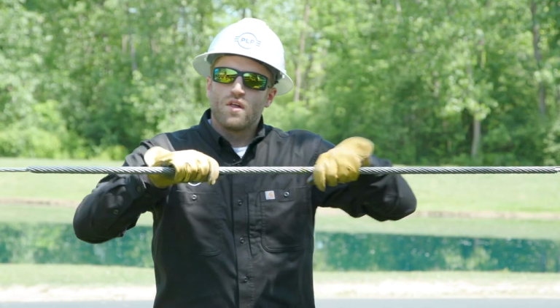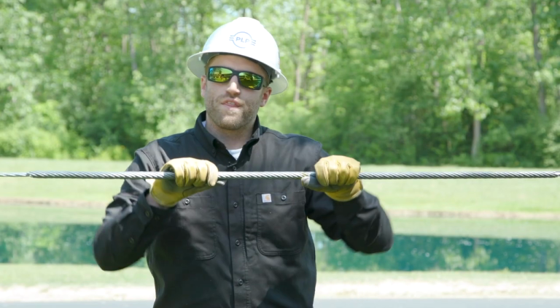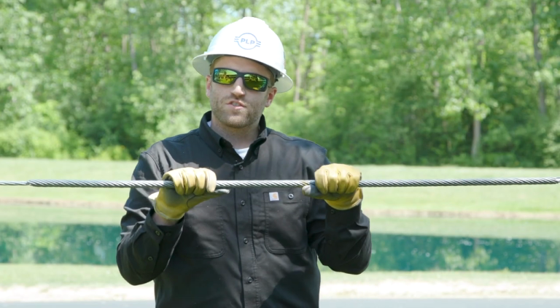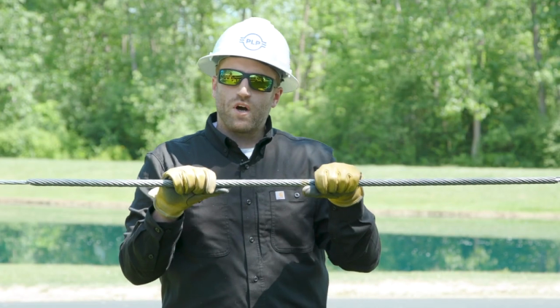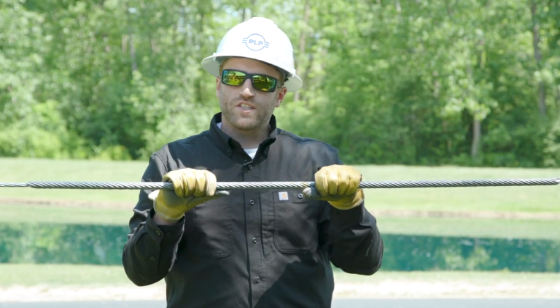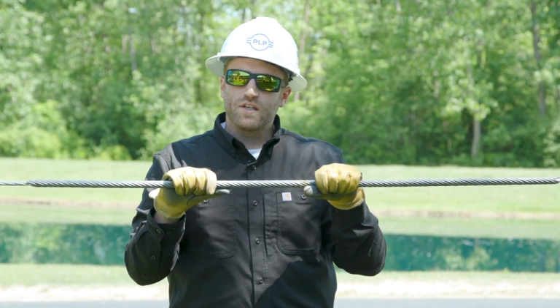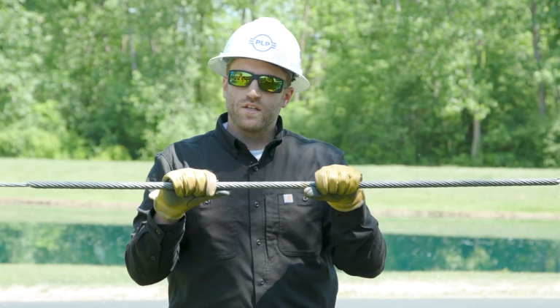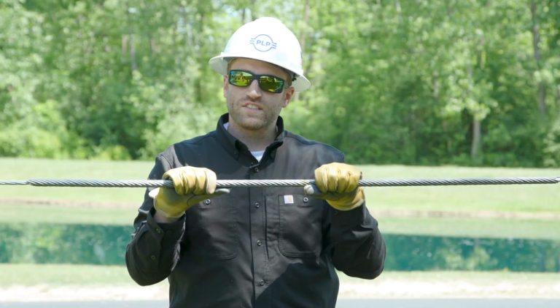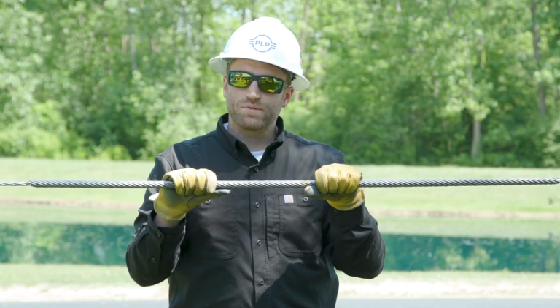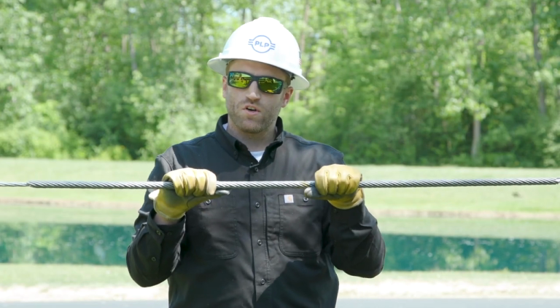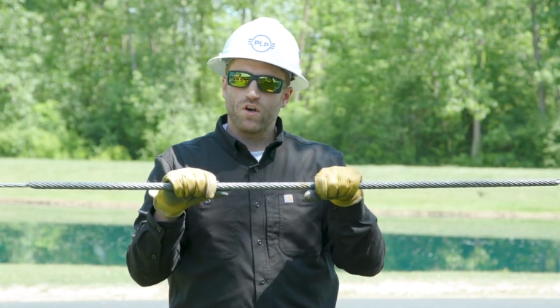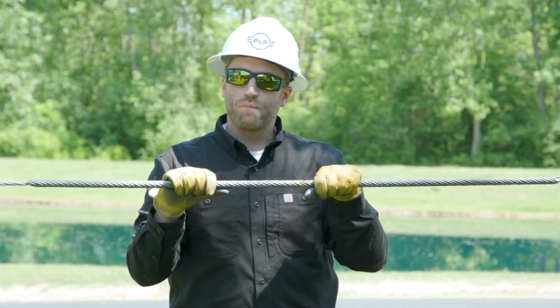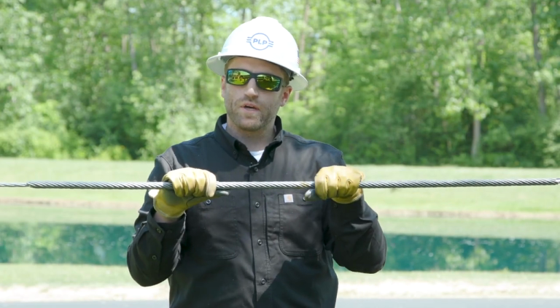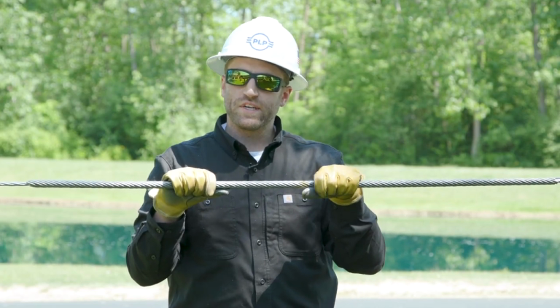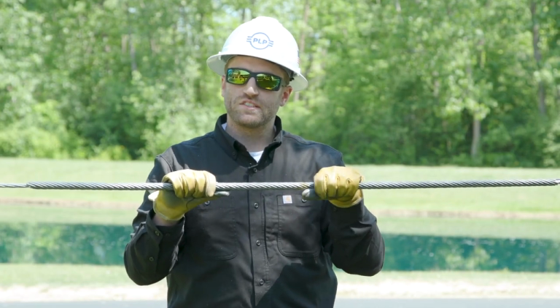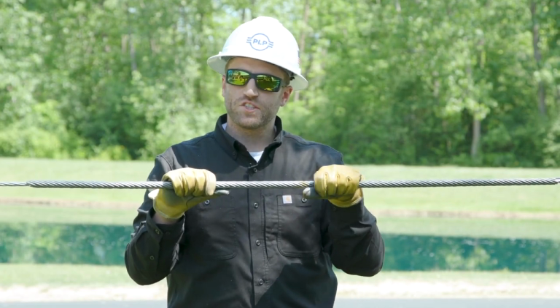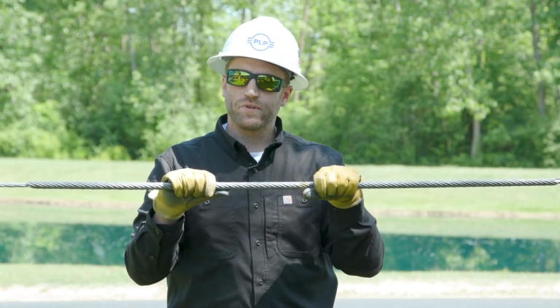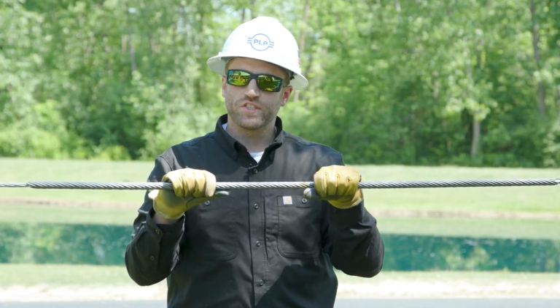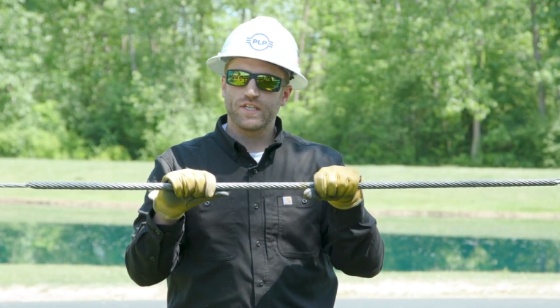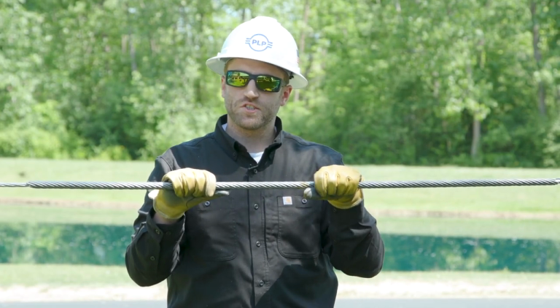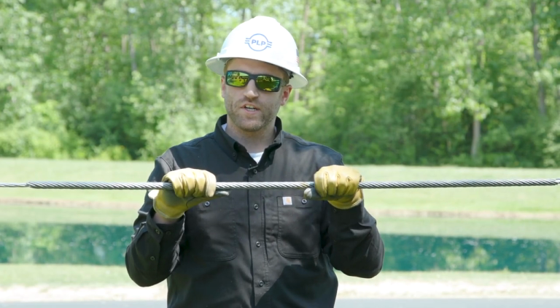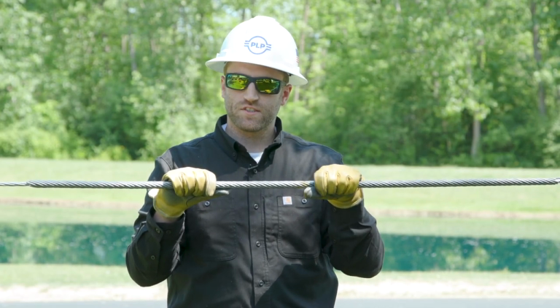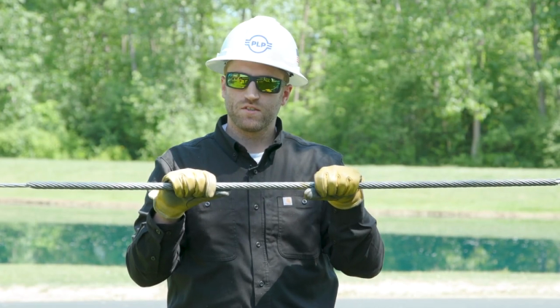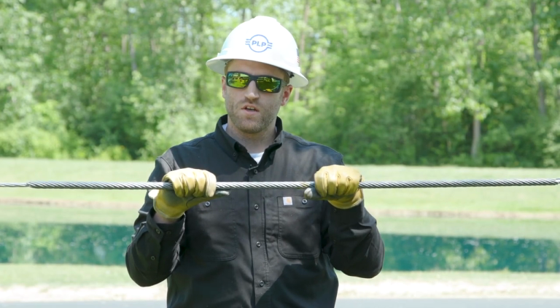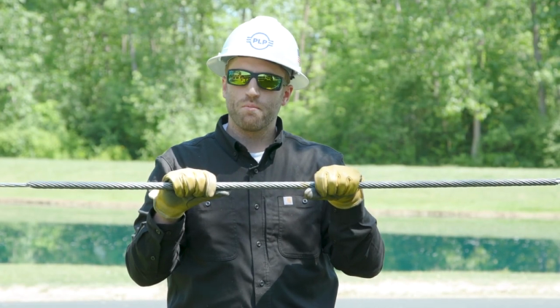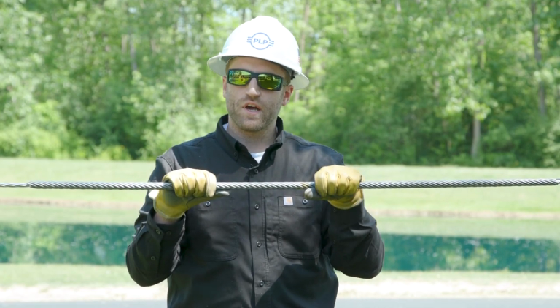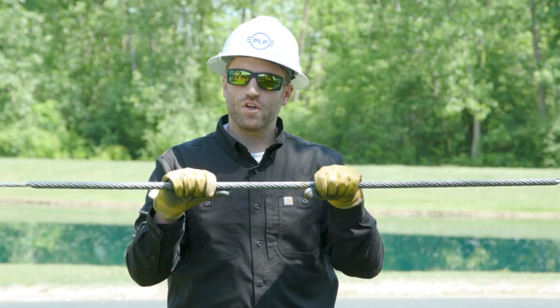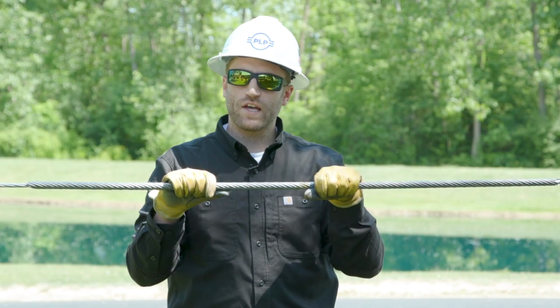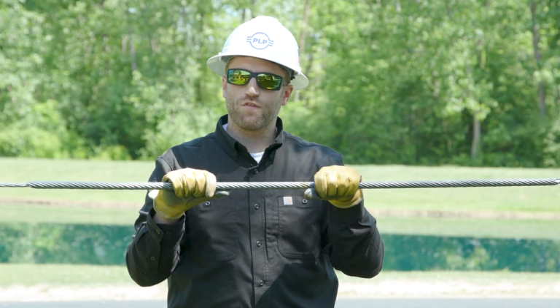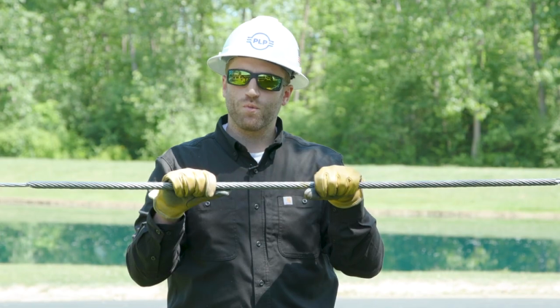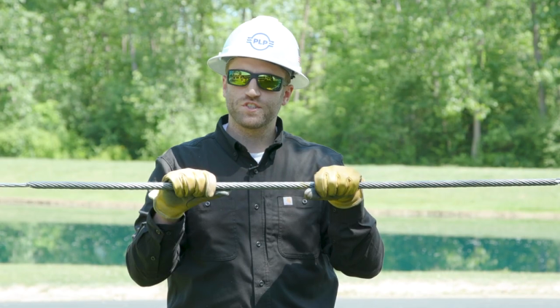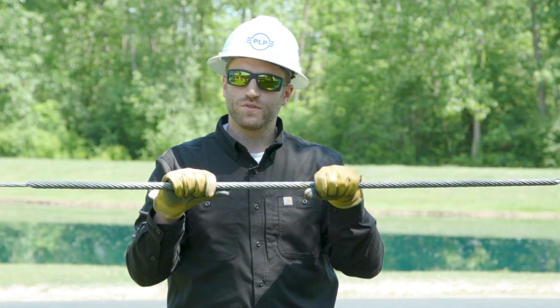Thanks for watching this episode of PLP's distribution tips and tricks. Be on the lookout for more soon.